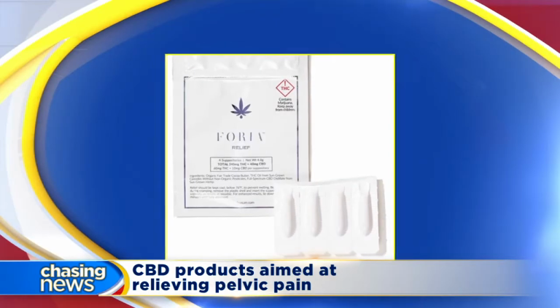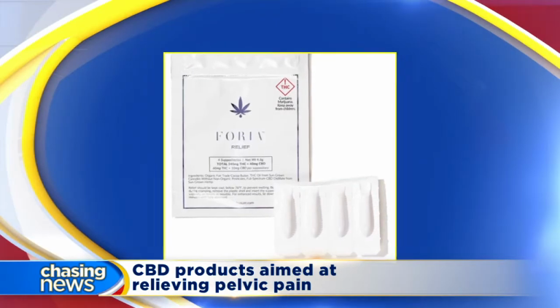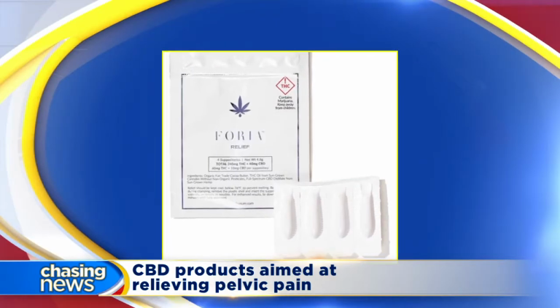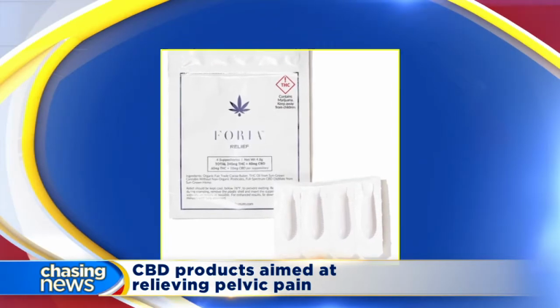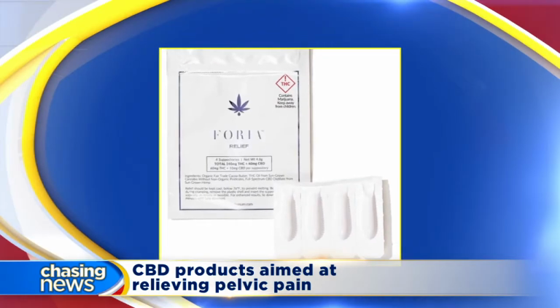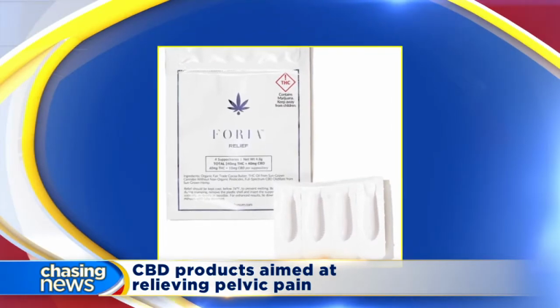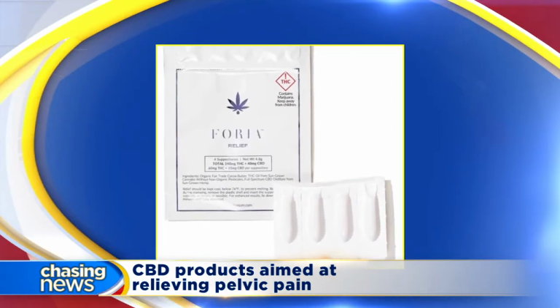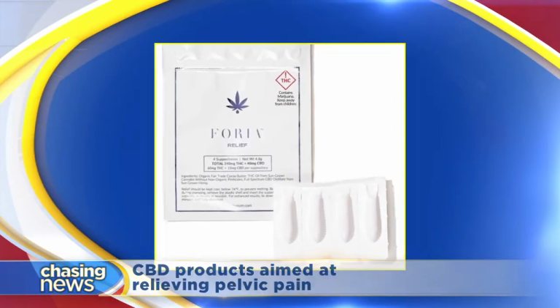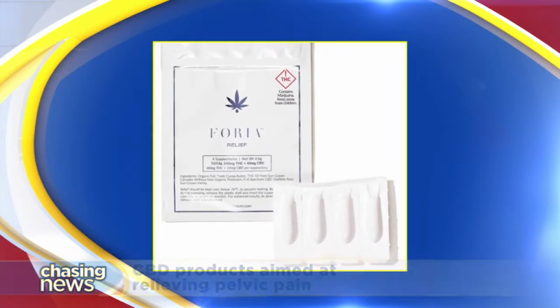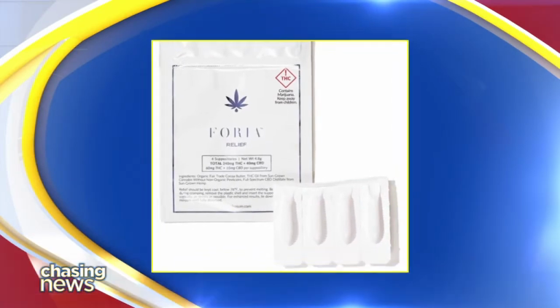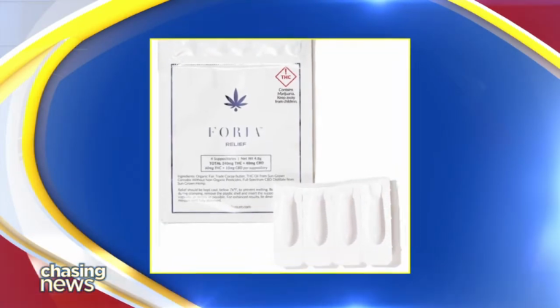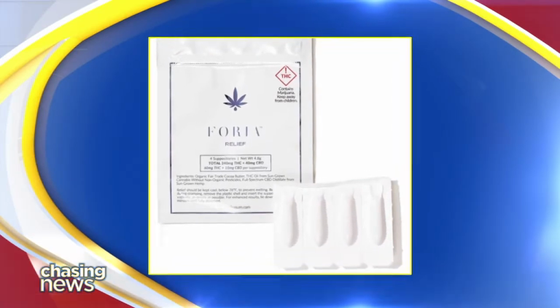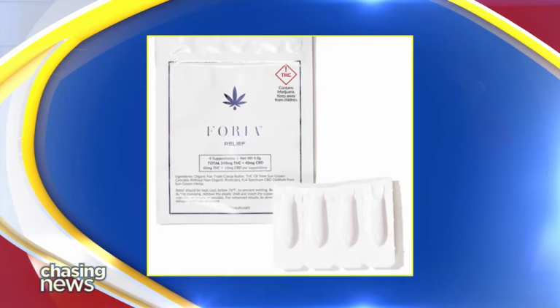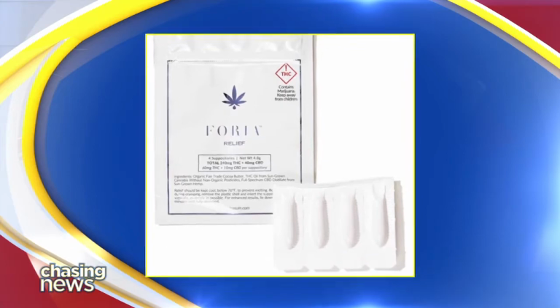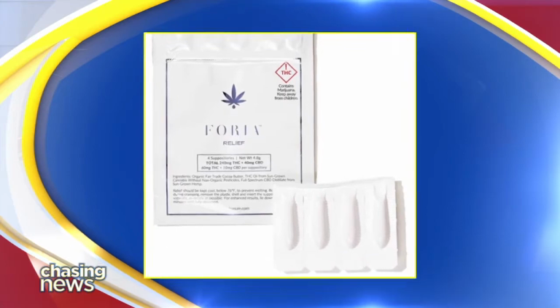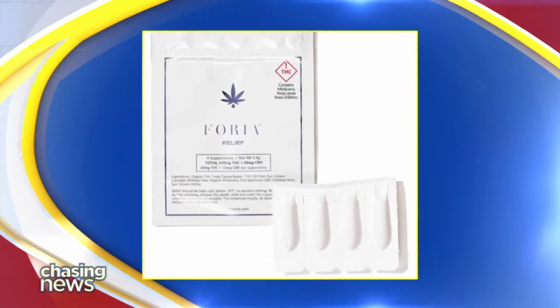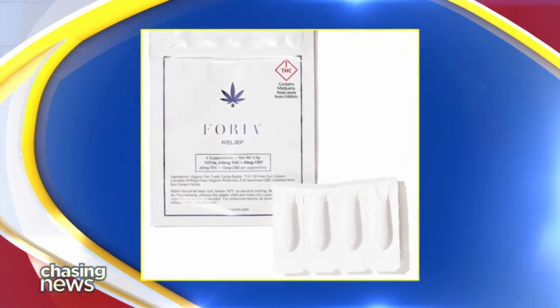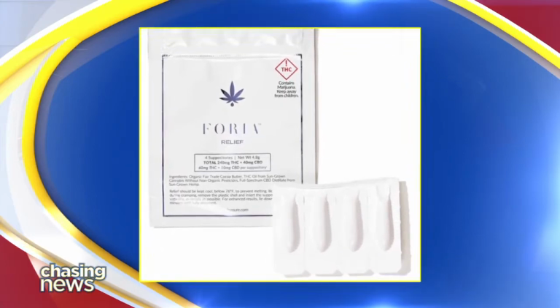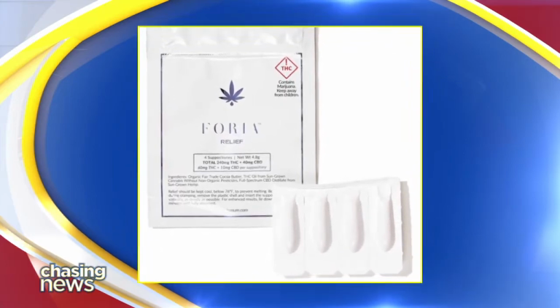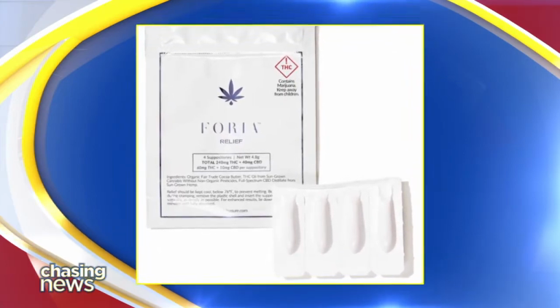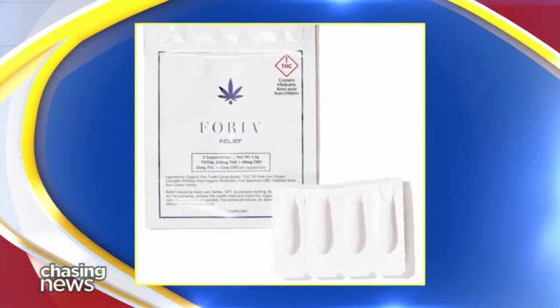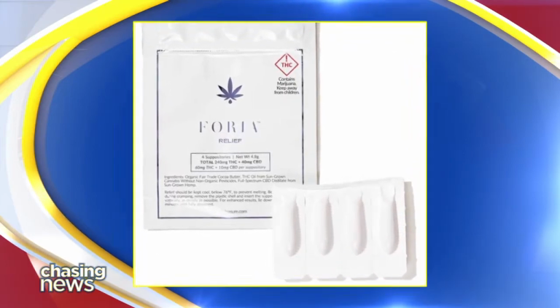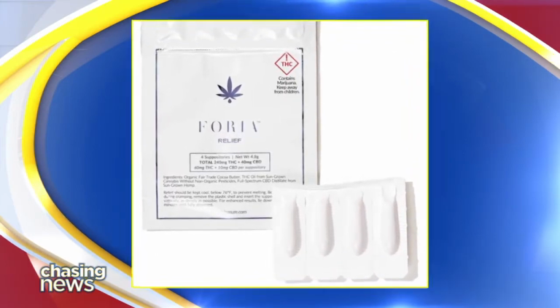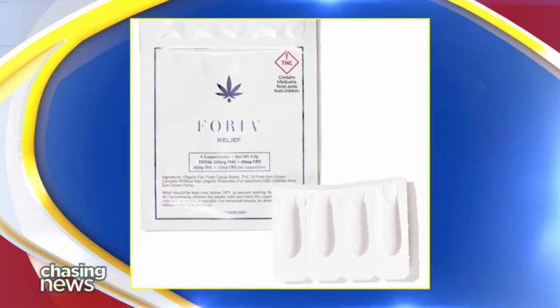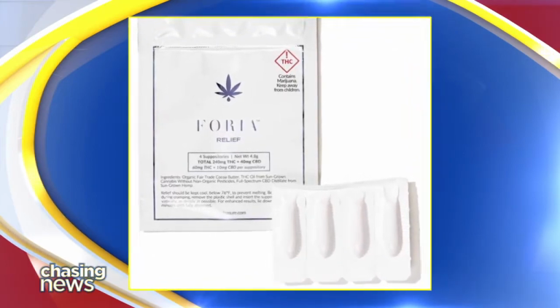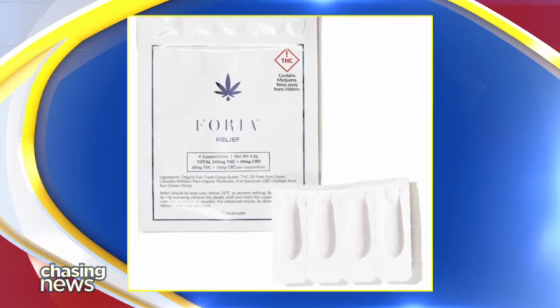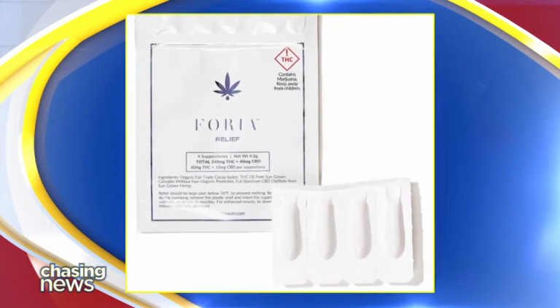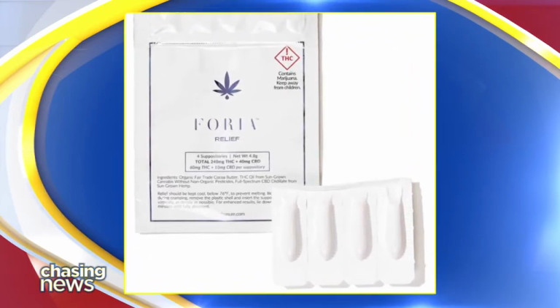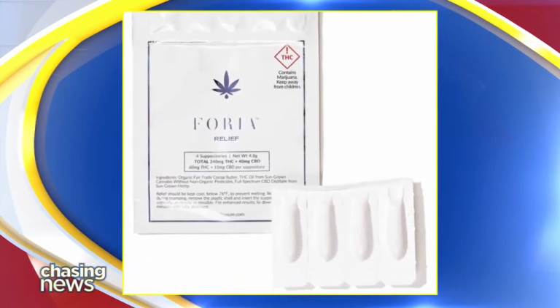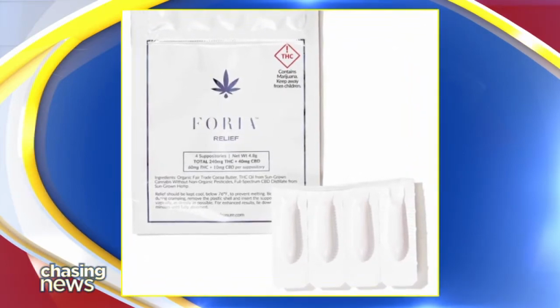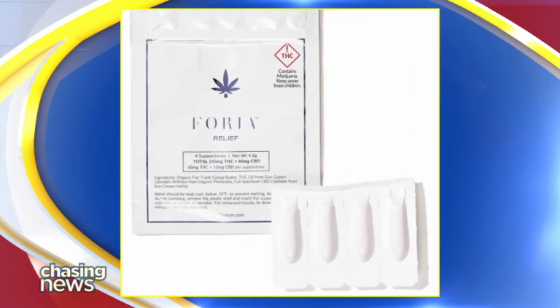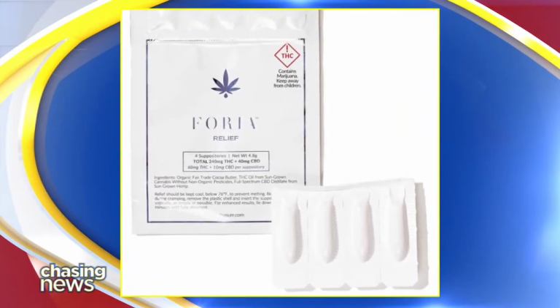The suppositories are sold online in packages of four. They cost about $72.